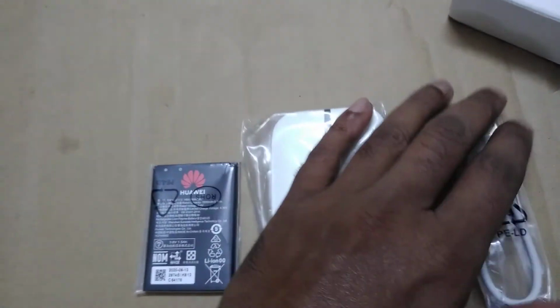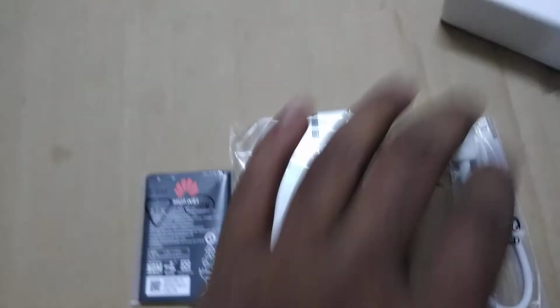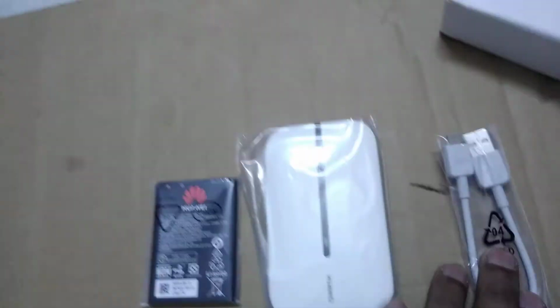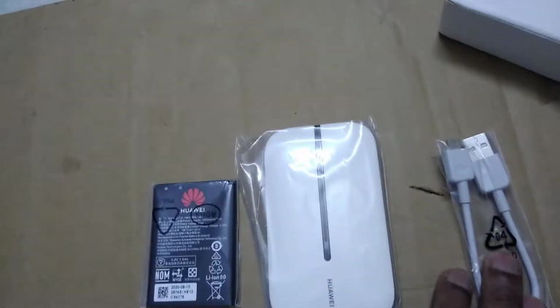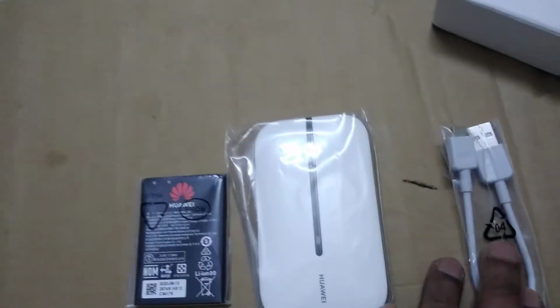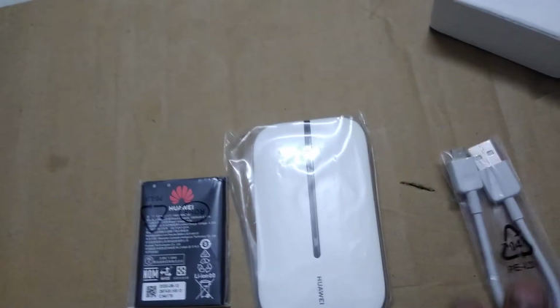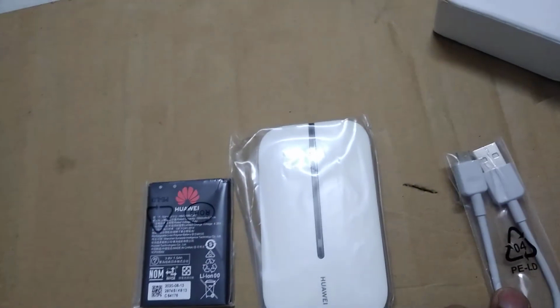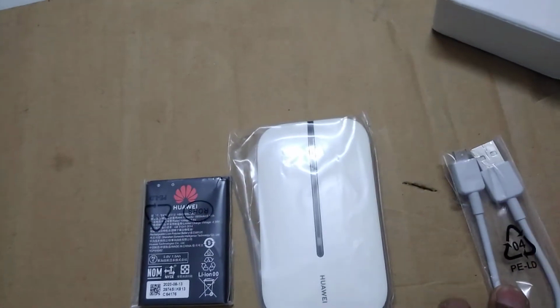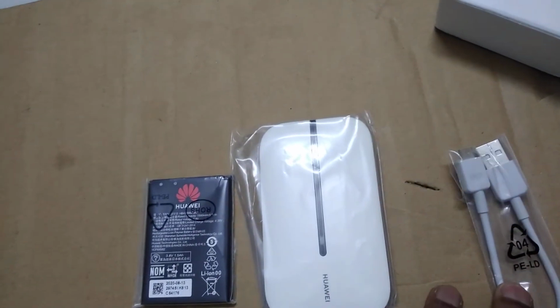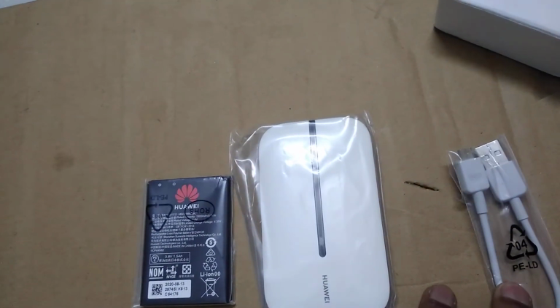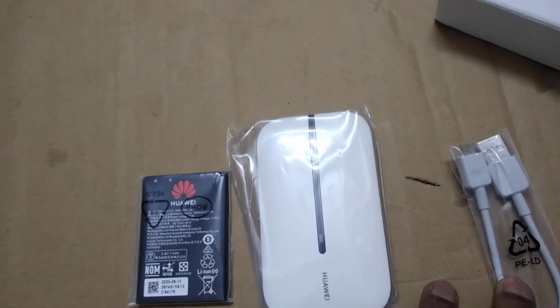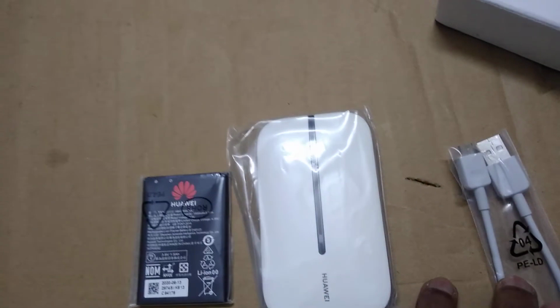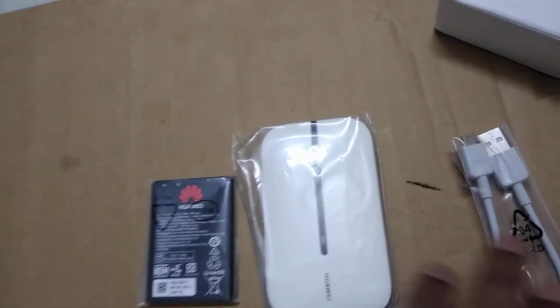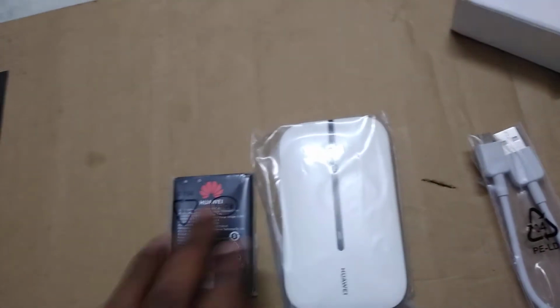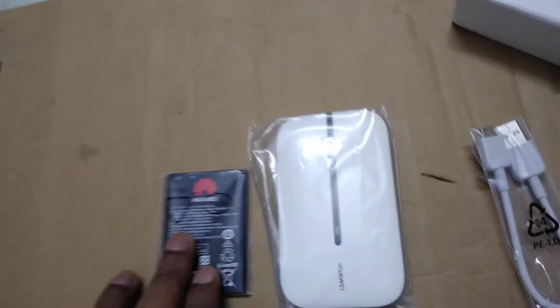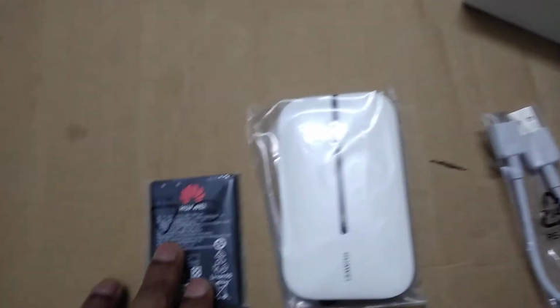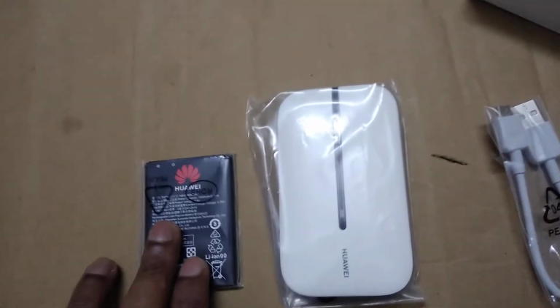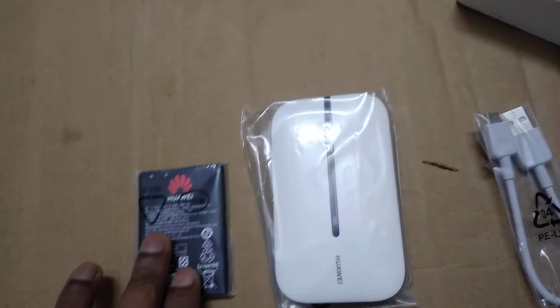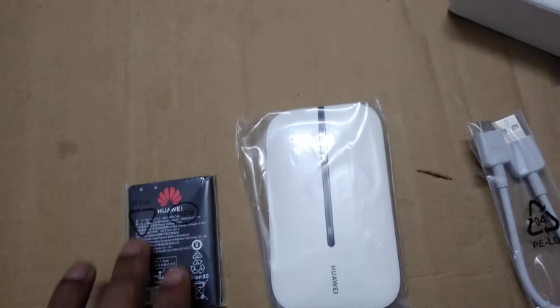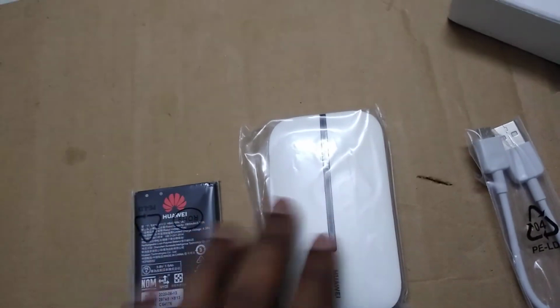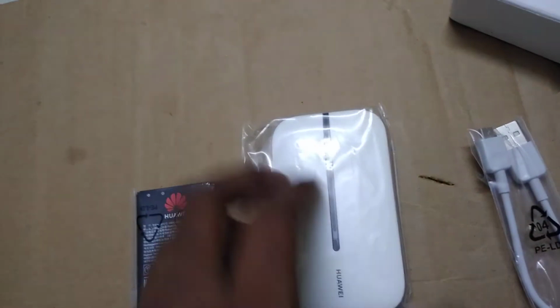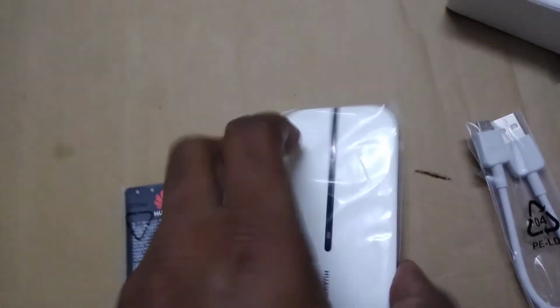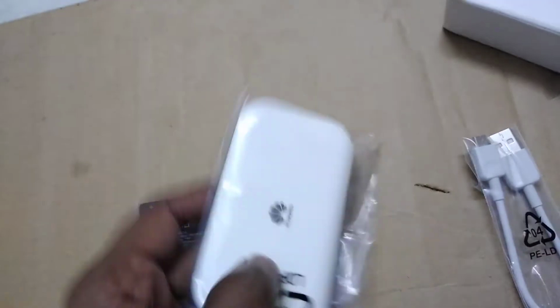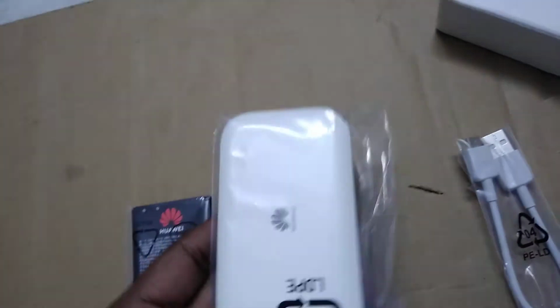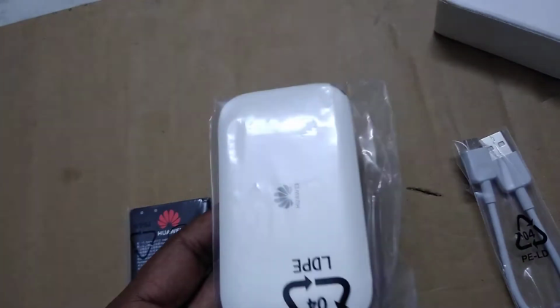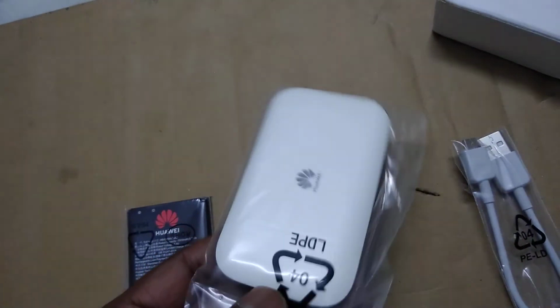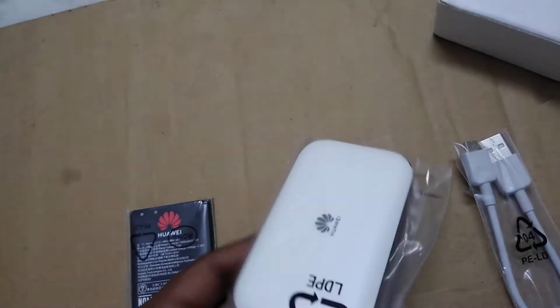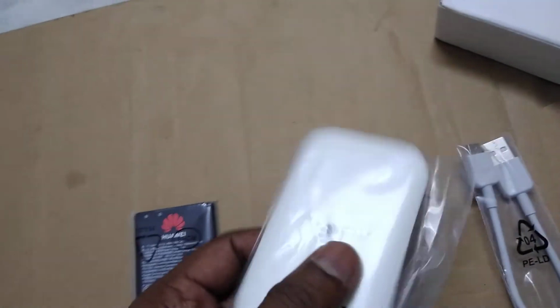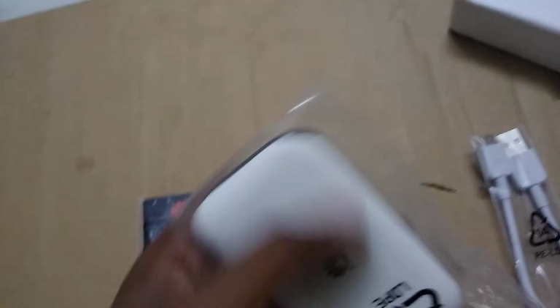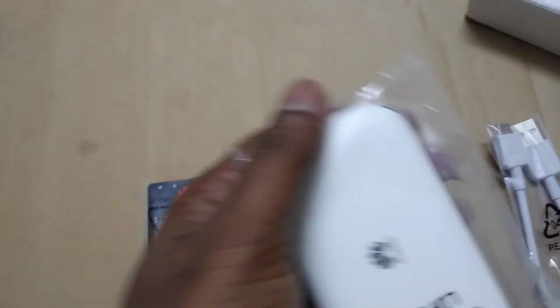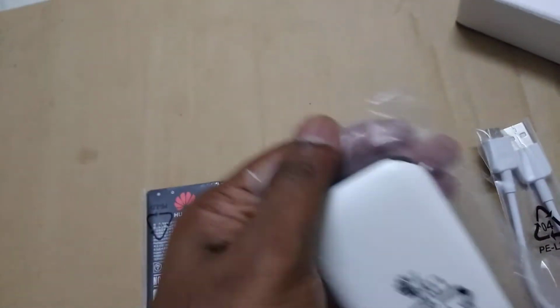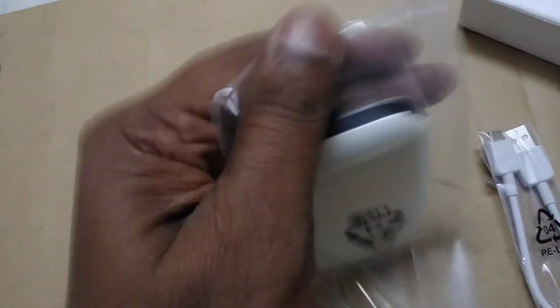One is a charging cable, one is a battery, and one is the device where we connect the battery.